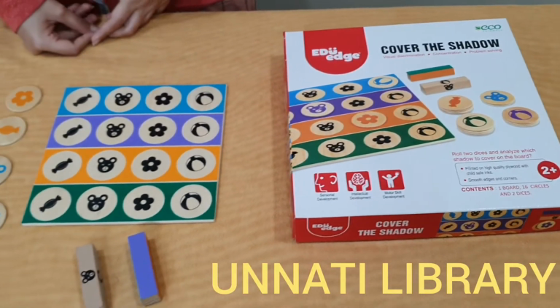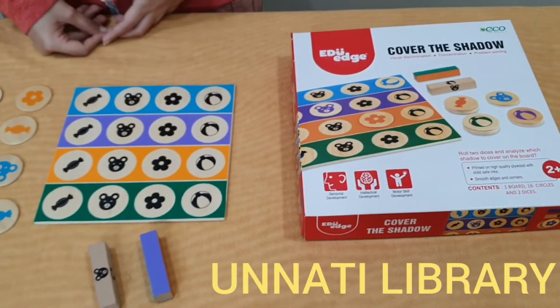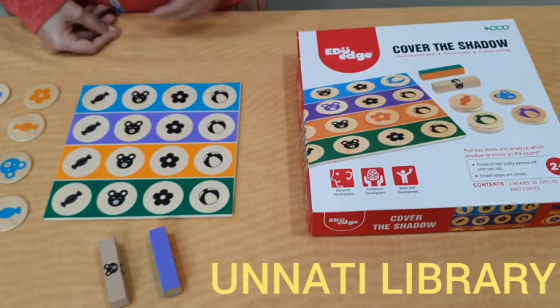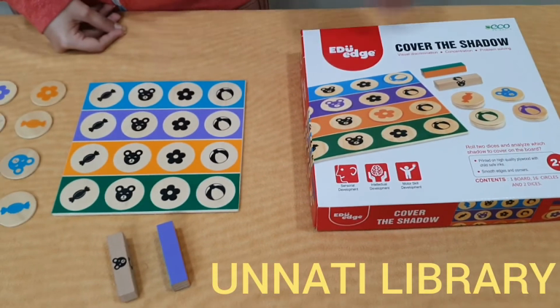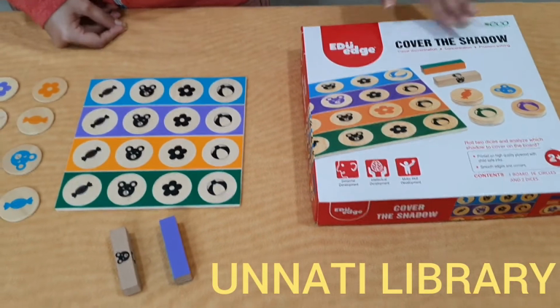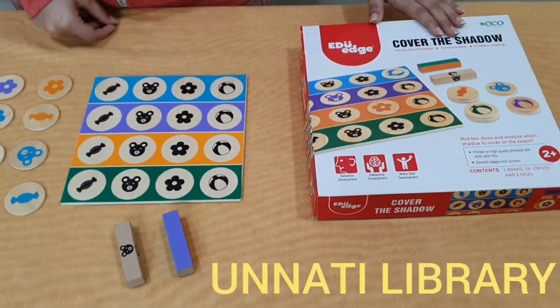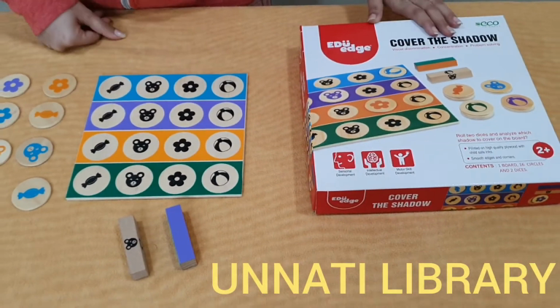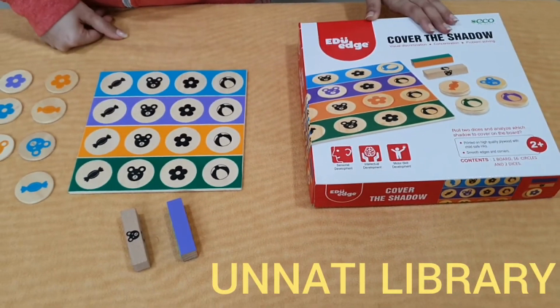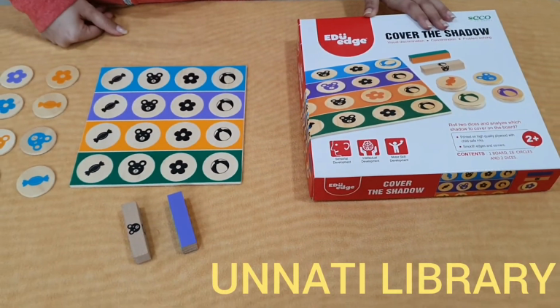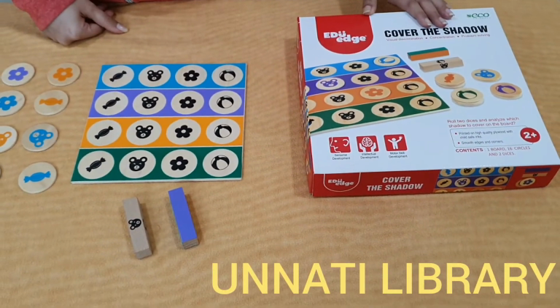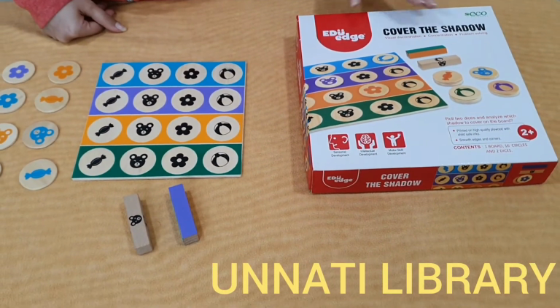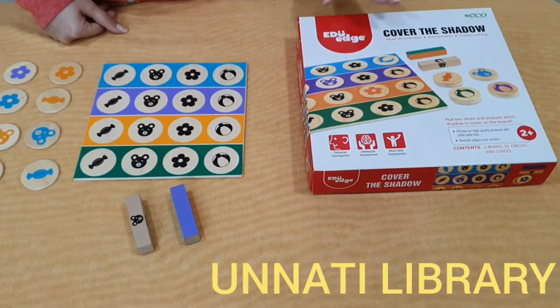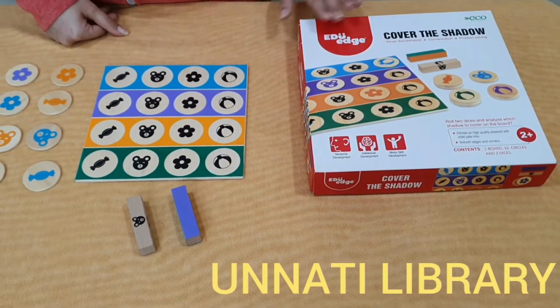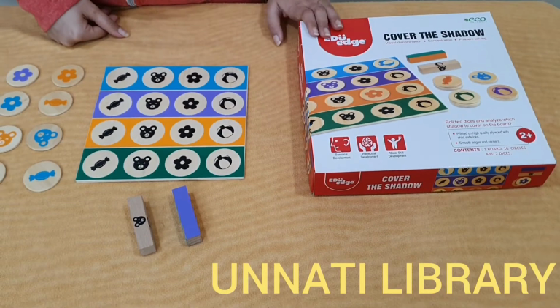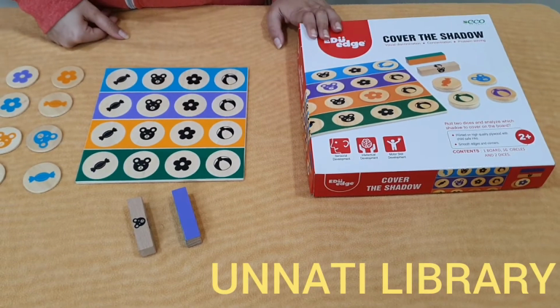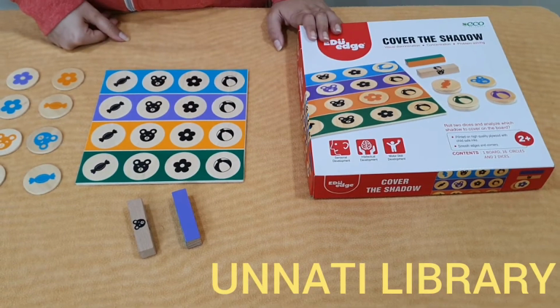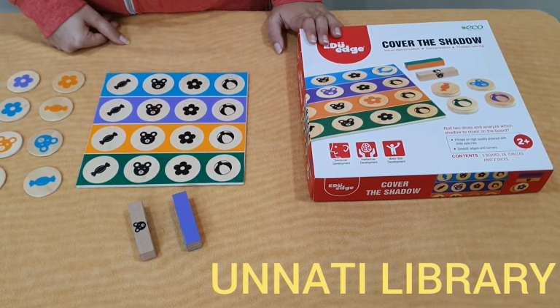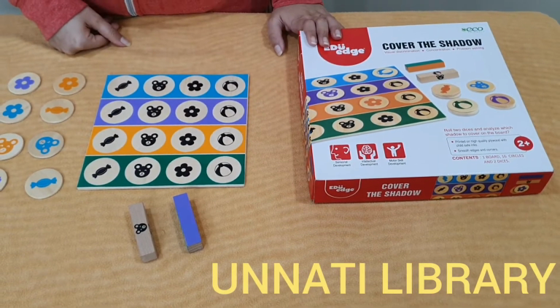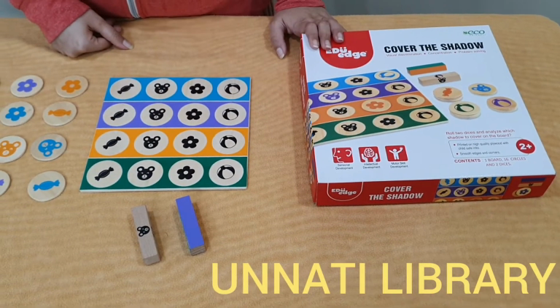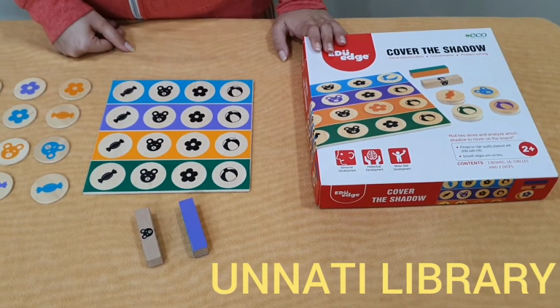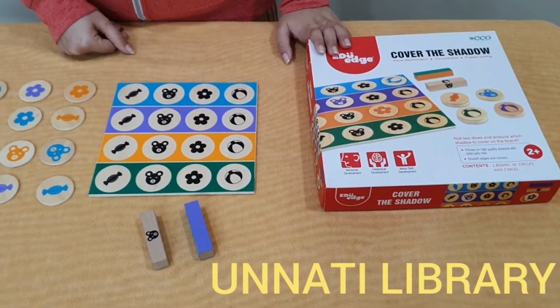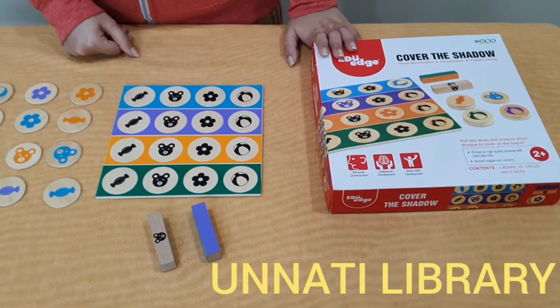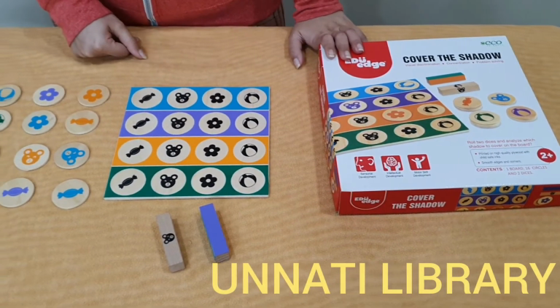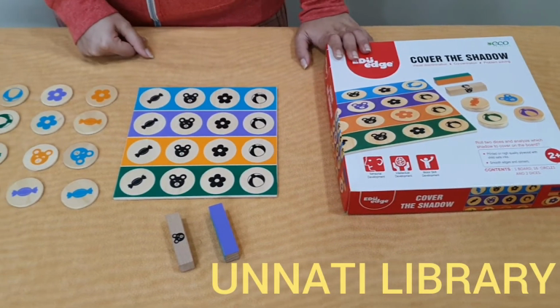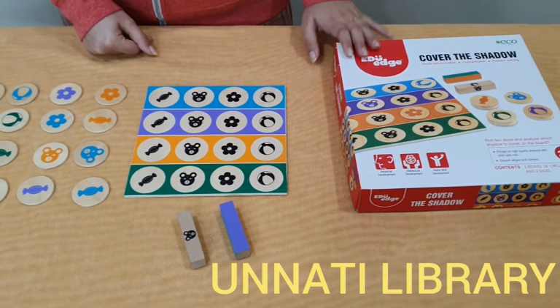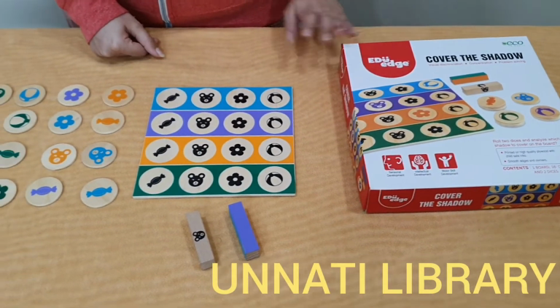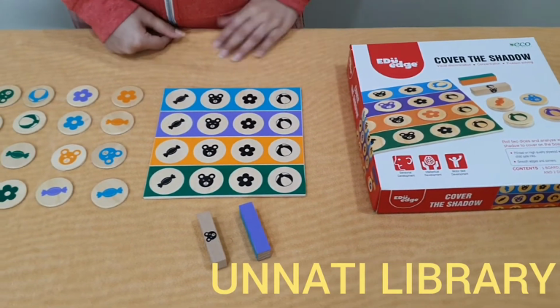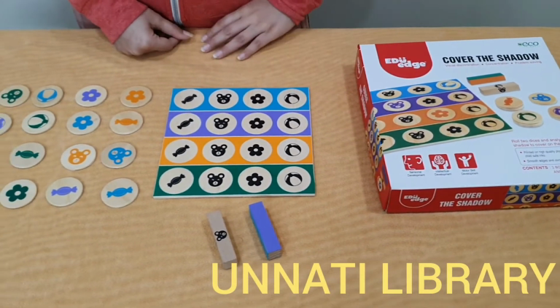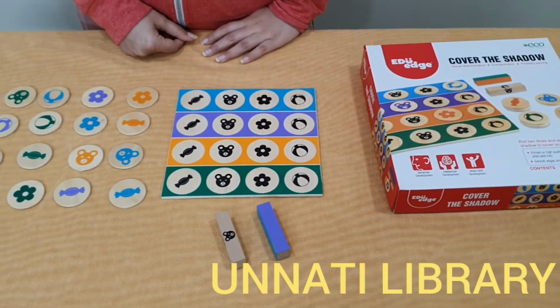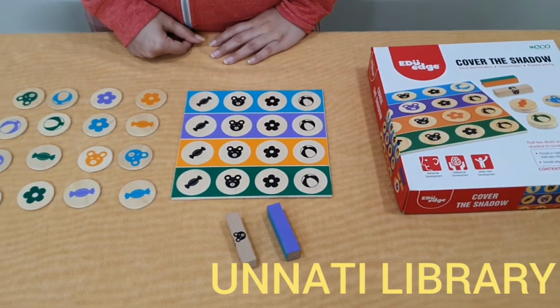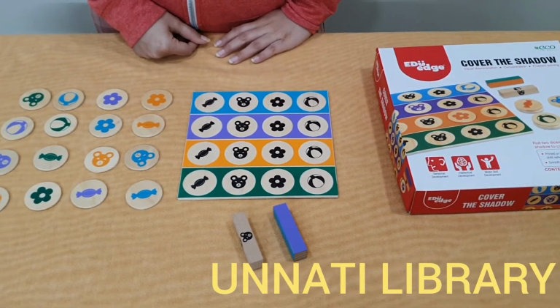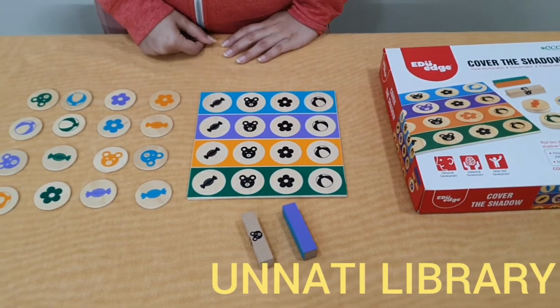The name of this game is Cover the Shadow. It's from the company Eduage. The age group of this game is 2 years and above.